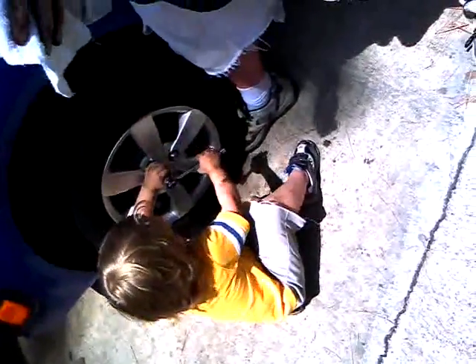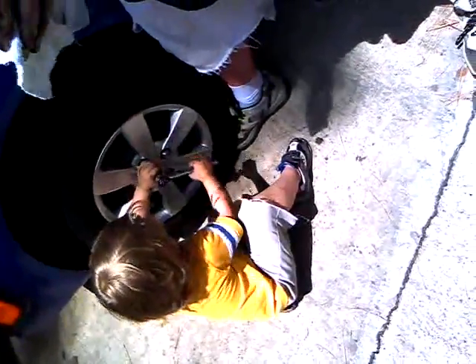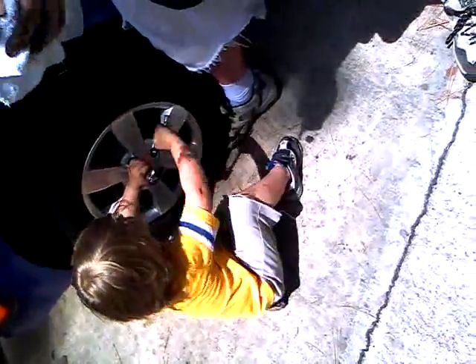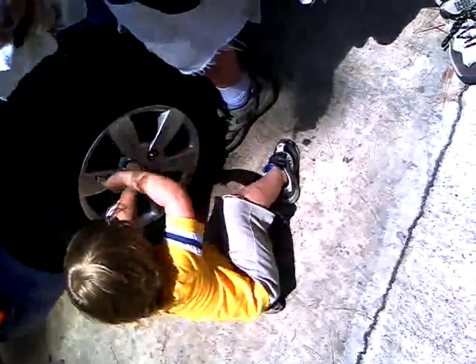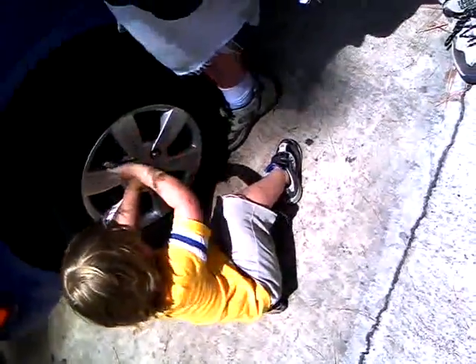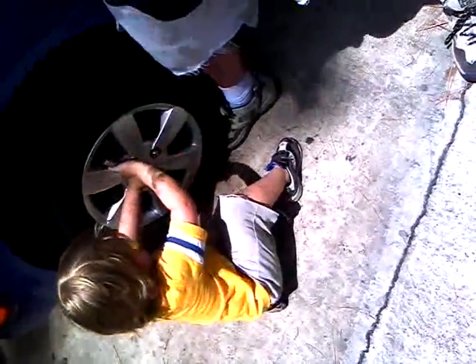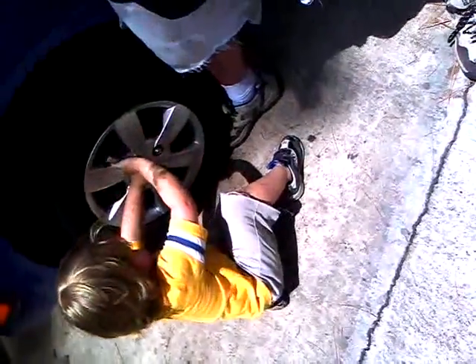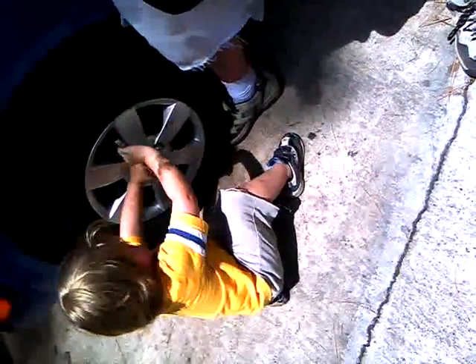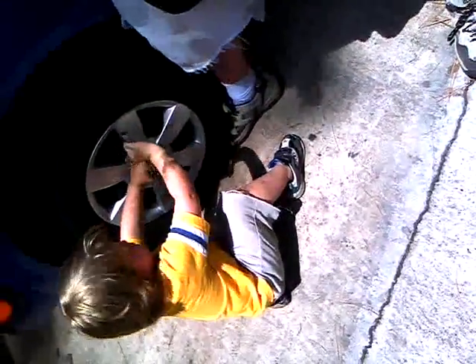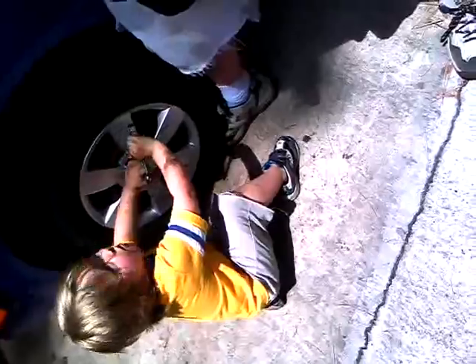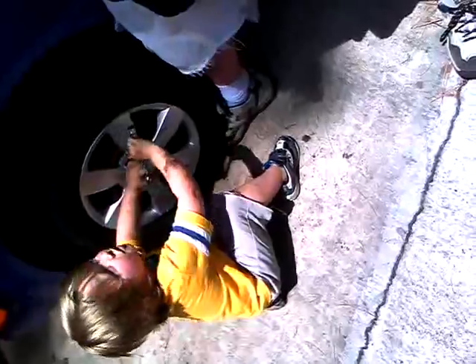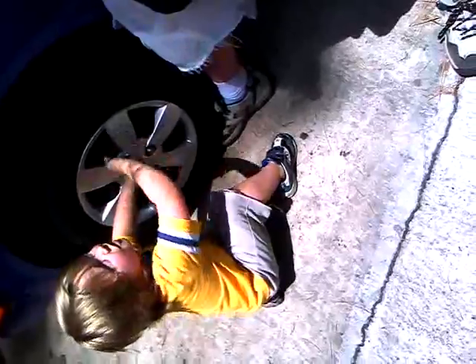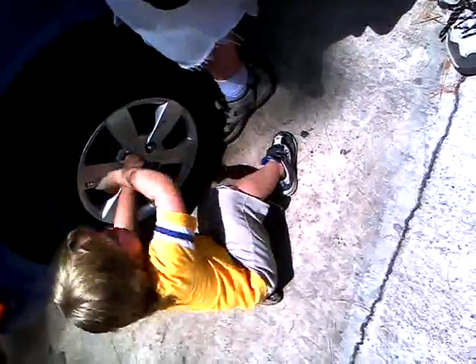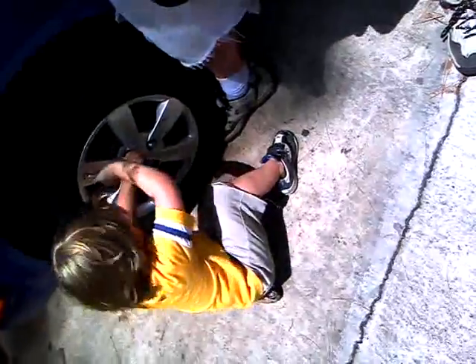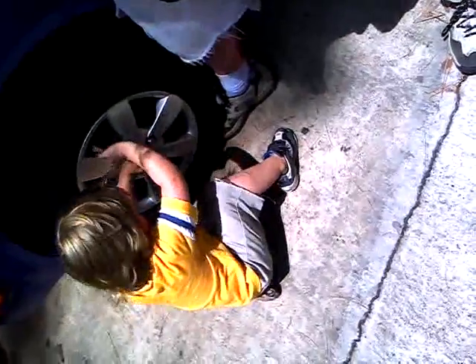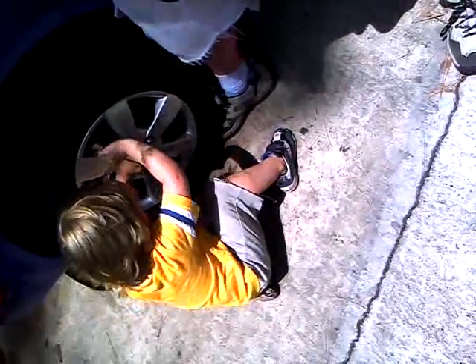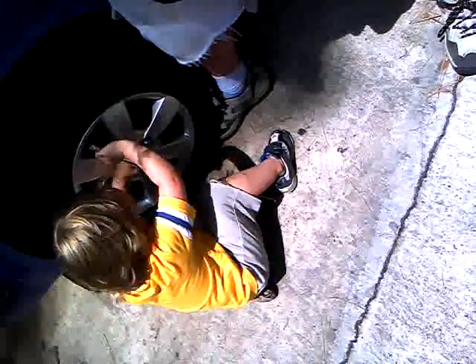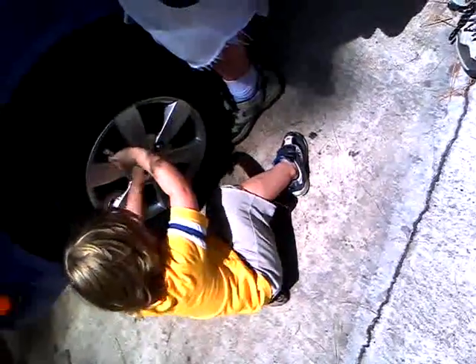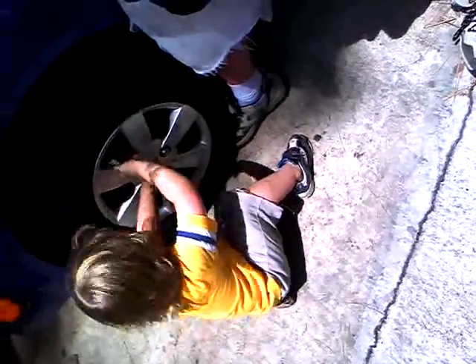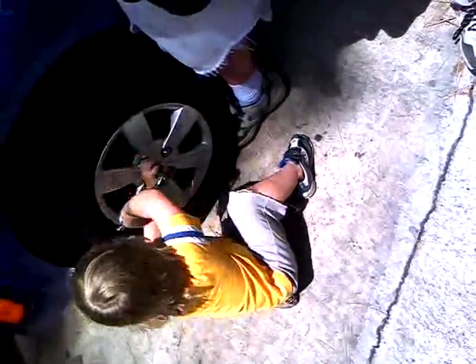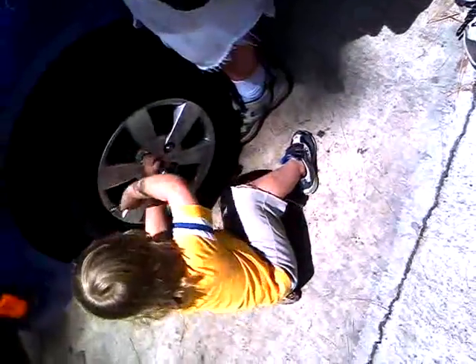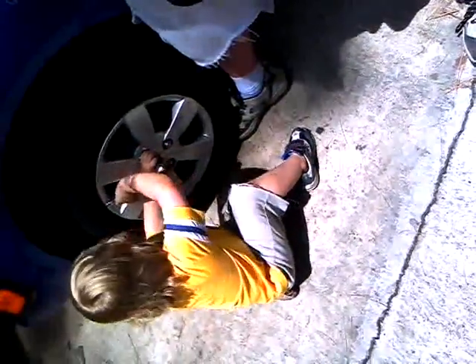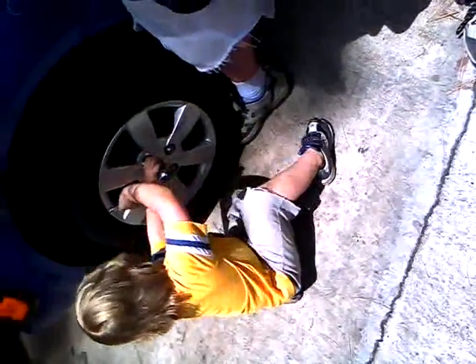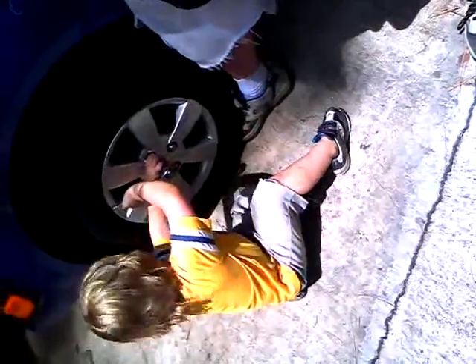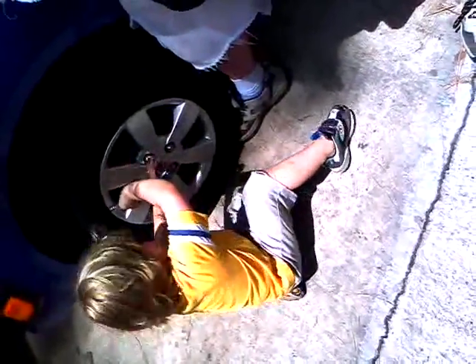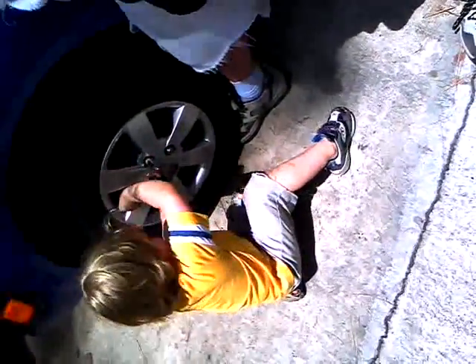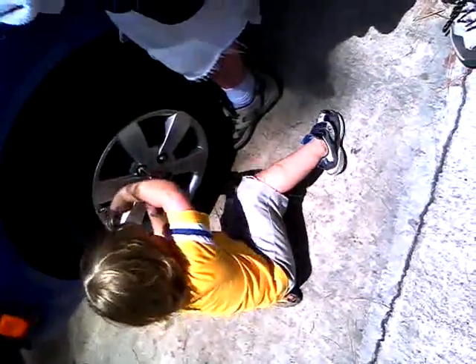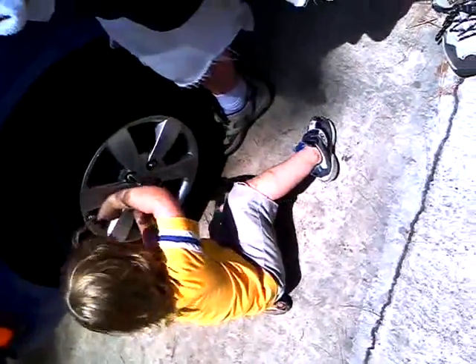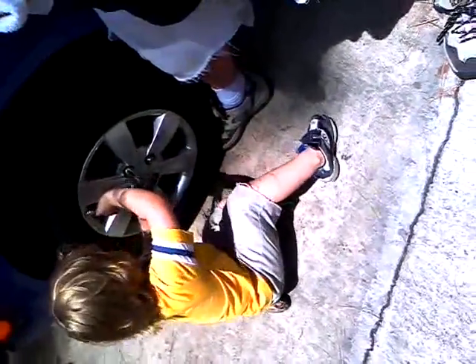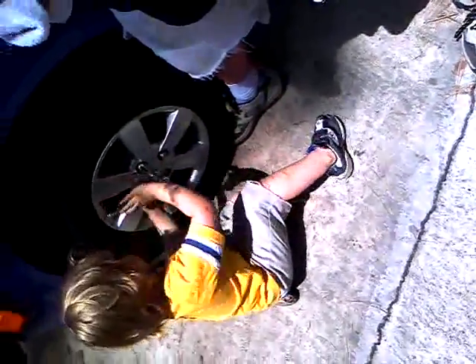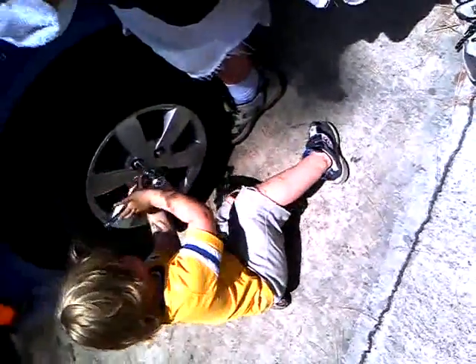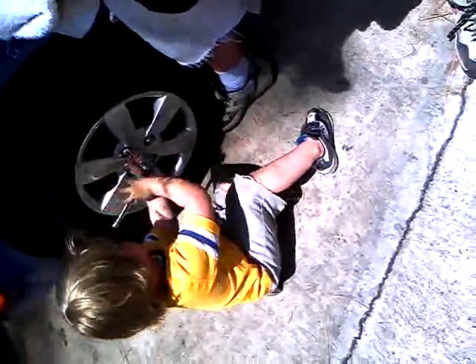Now, when we put the car on the ground, we got to tighten them up all over again. We got to make sure they're really stinking tight. Alright, move to the next one.